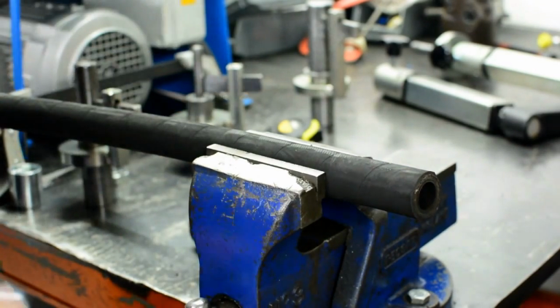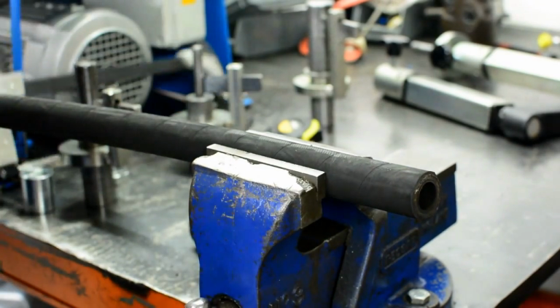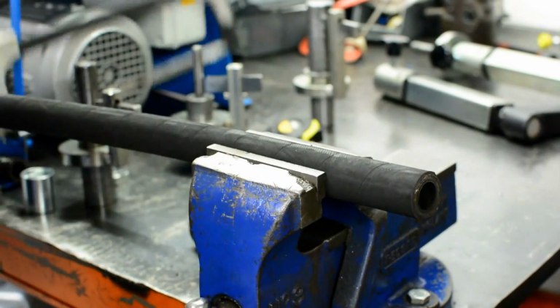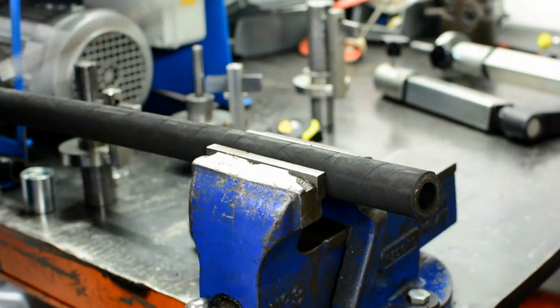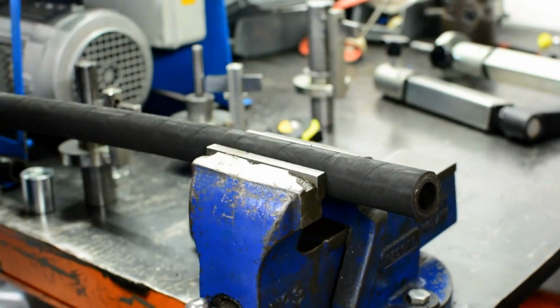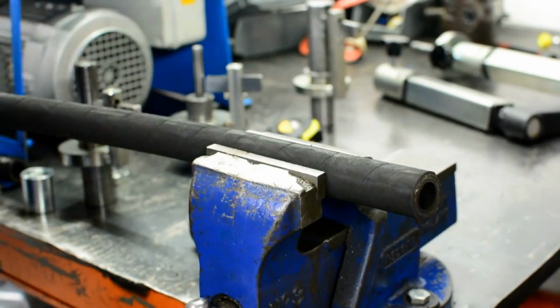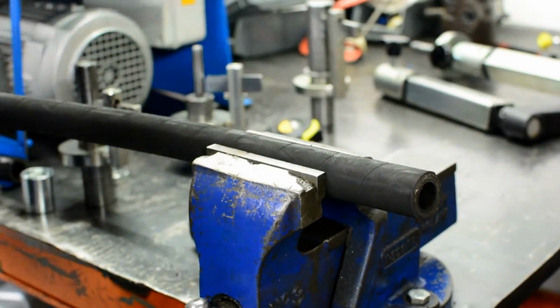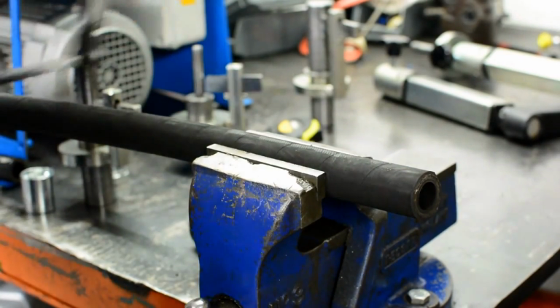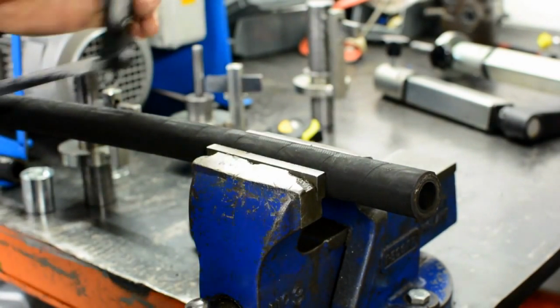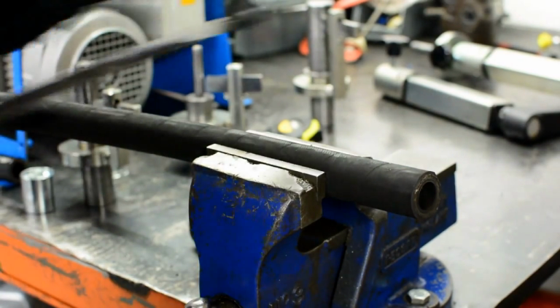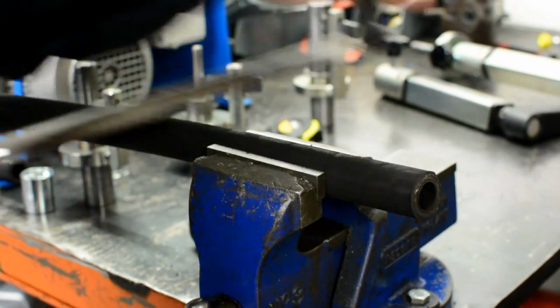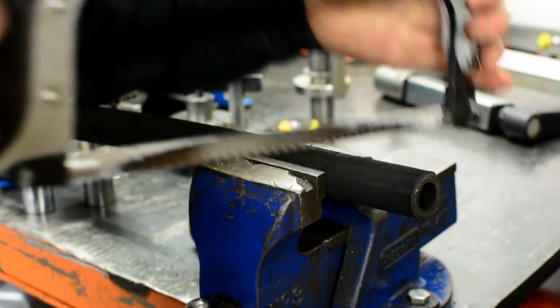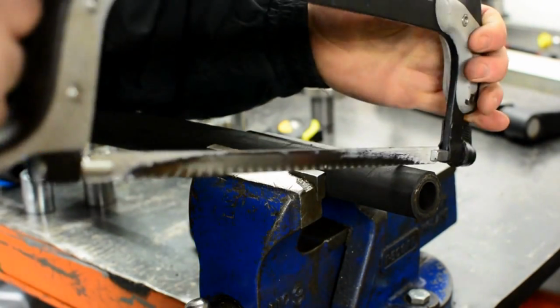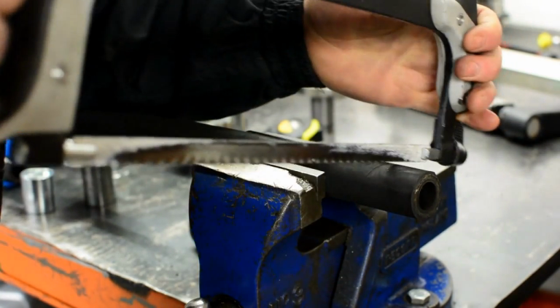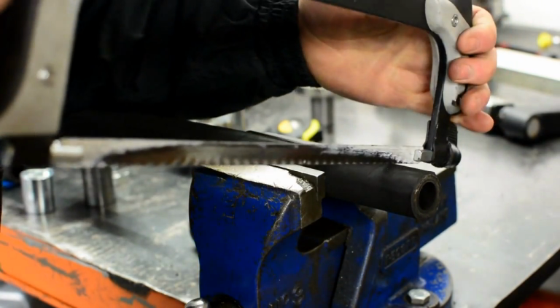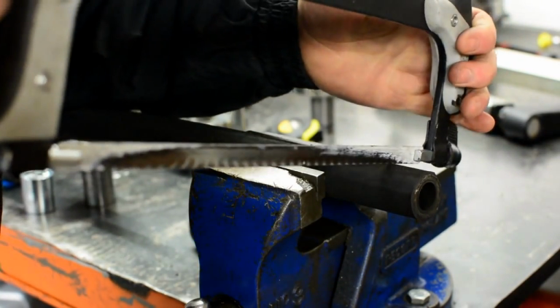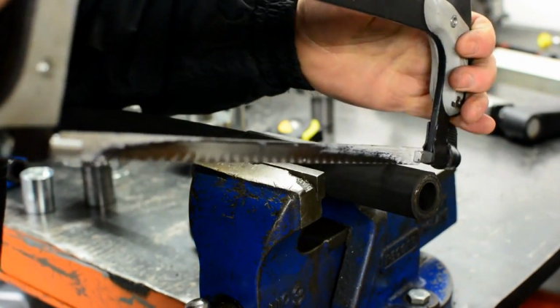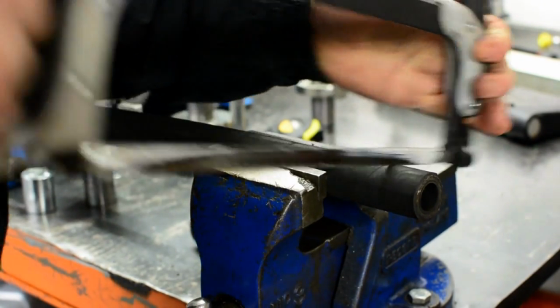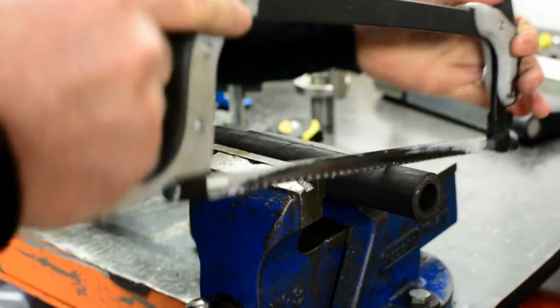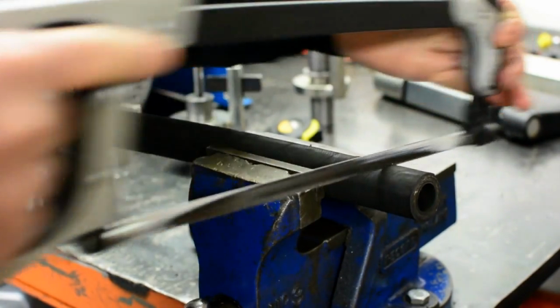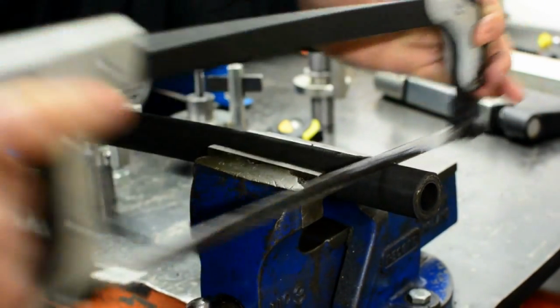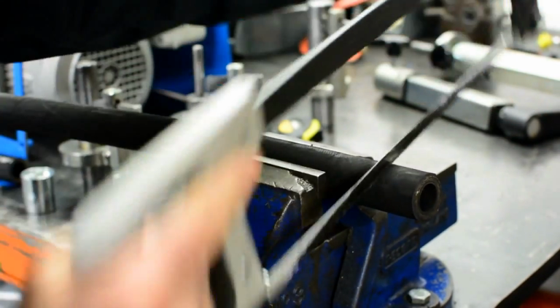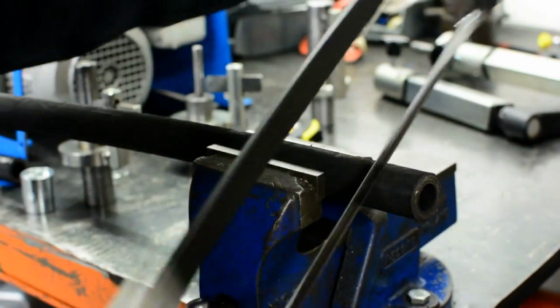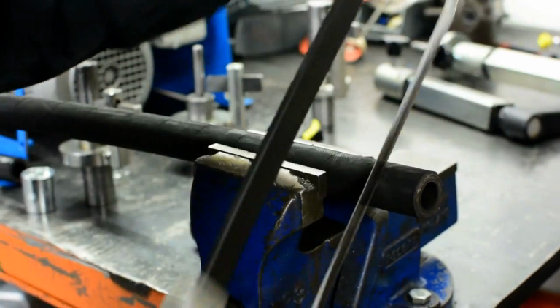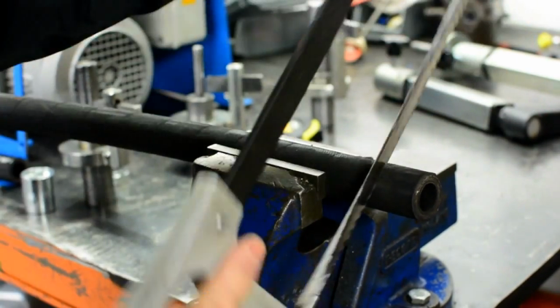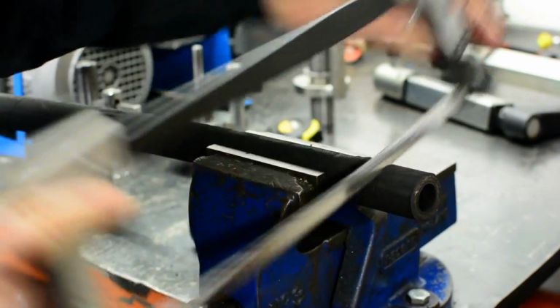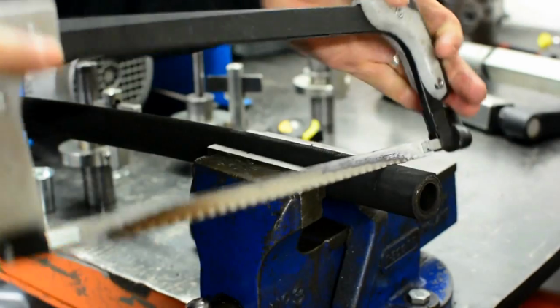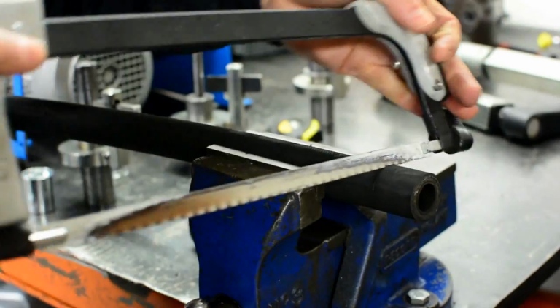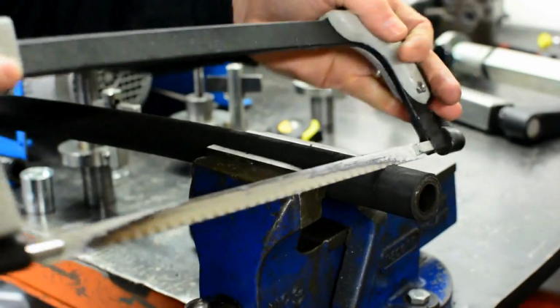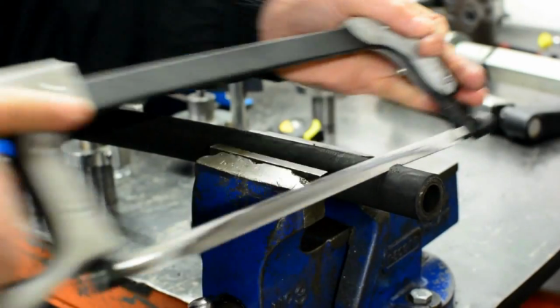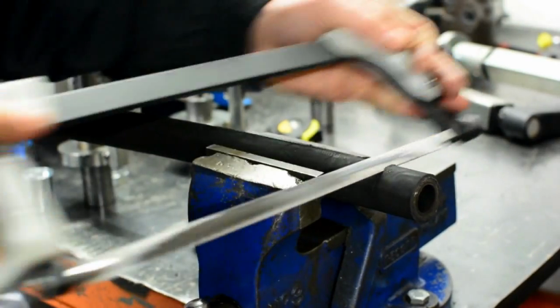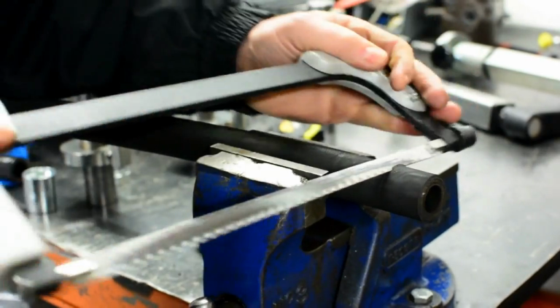Another method is the hacksaw, which is slower, leaving a rubber debris behind and can damage the wires.